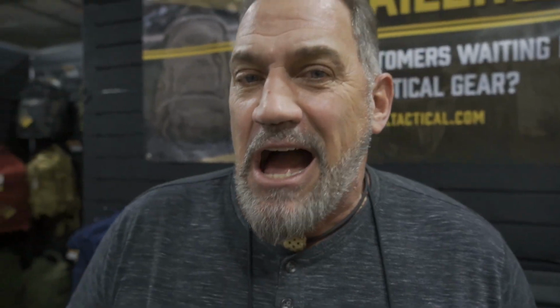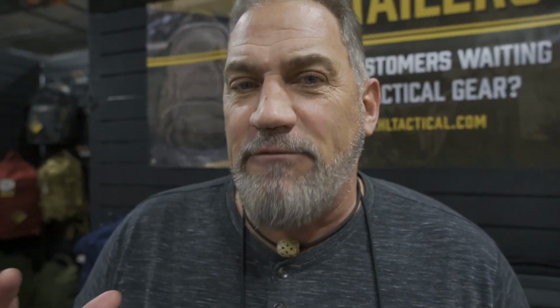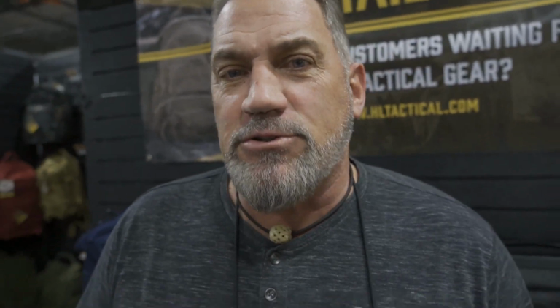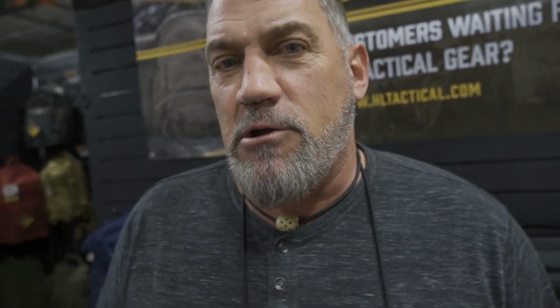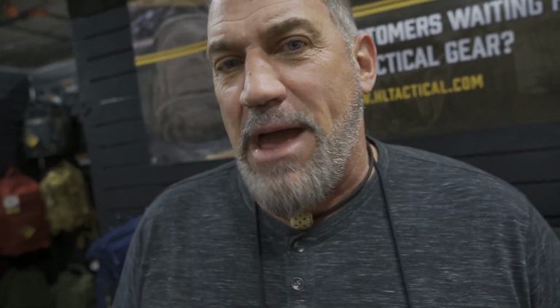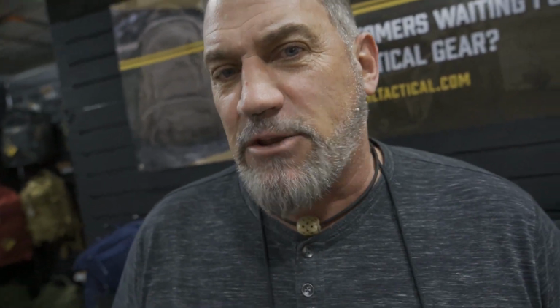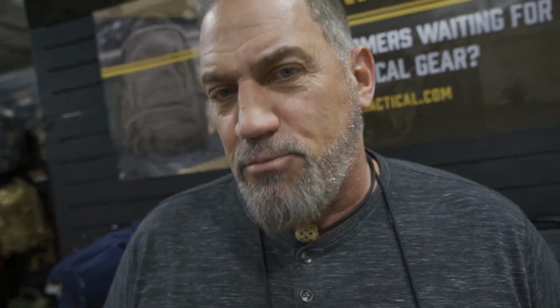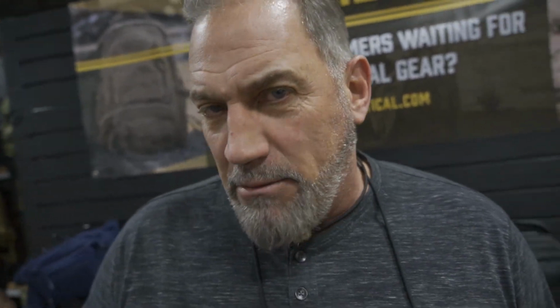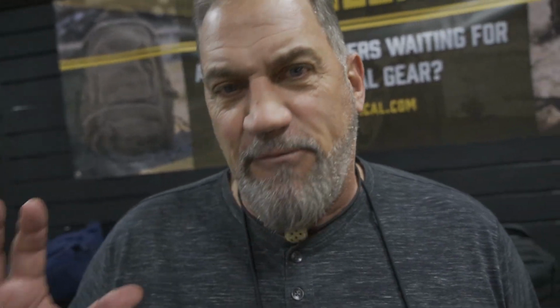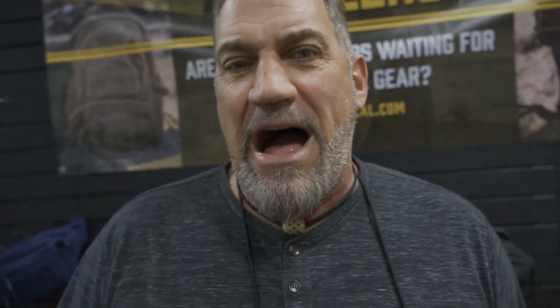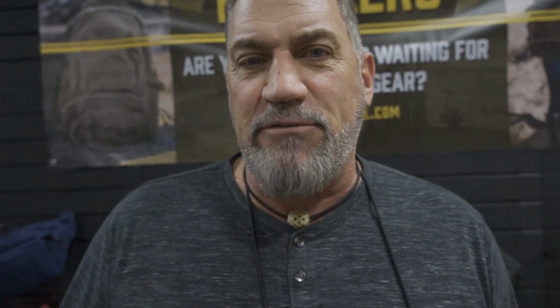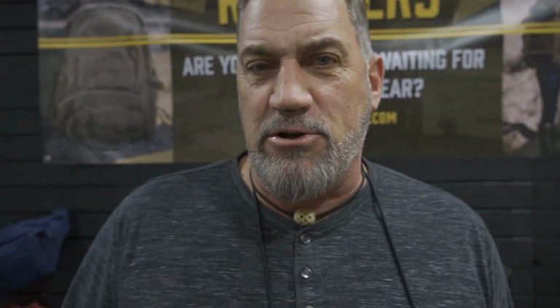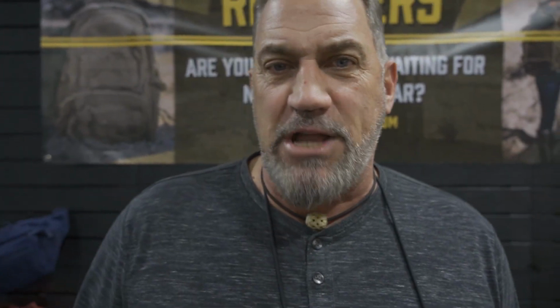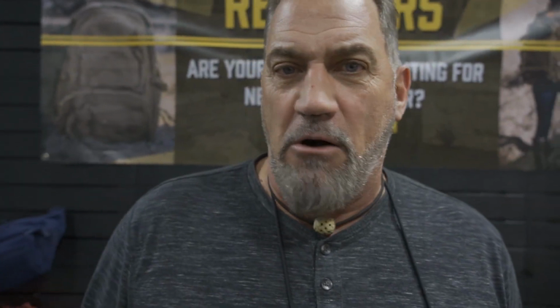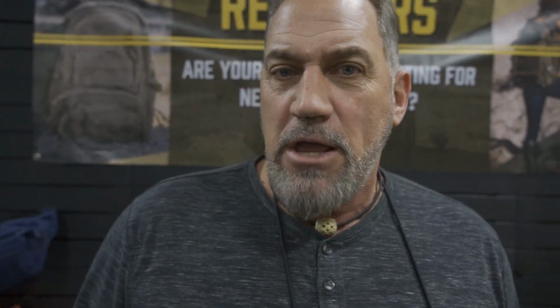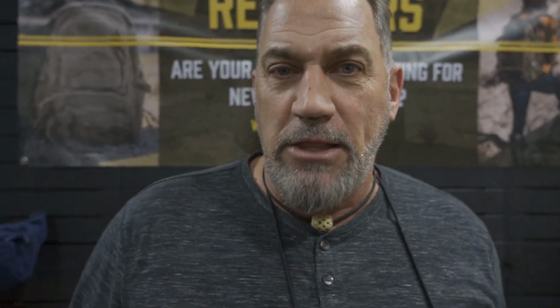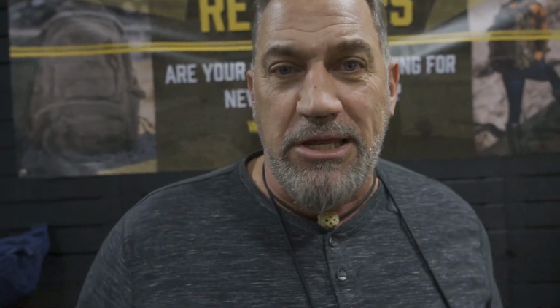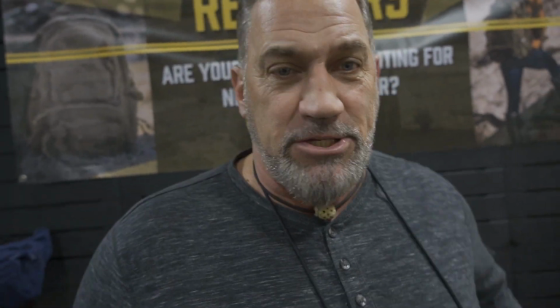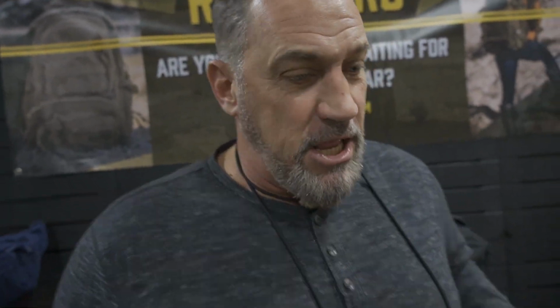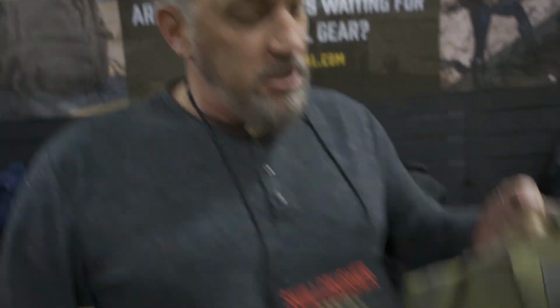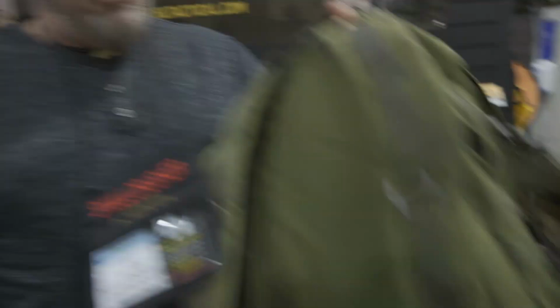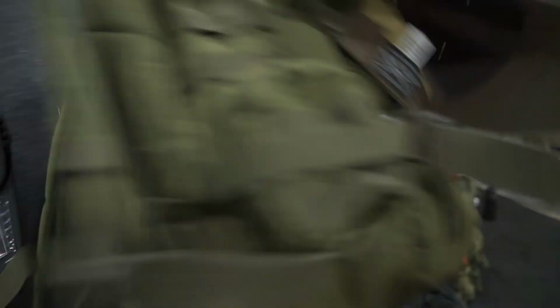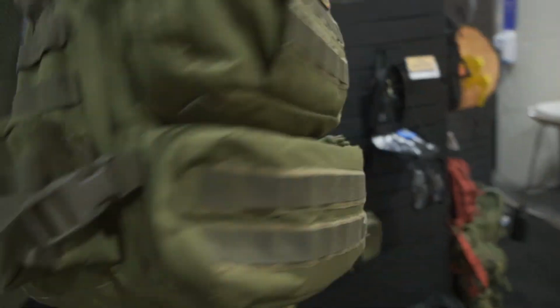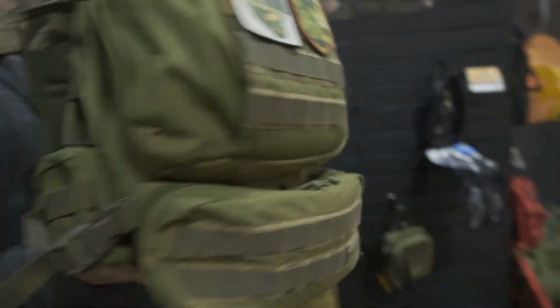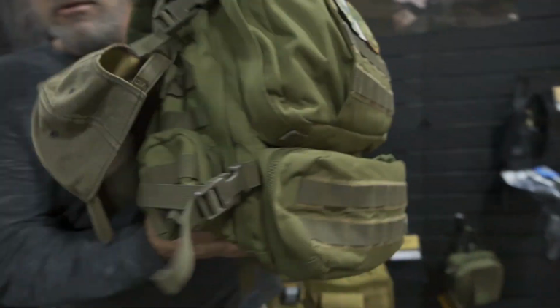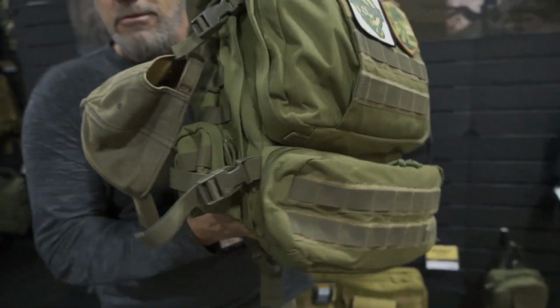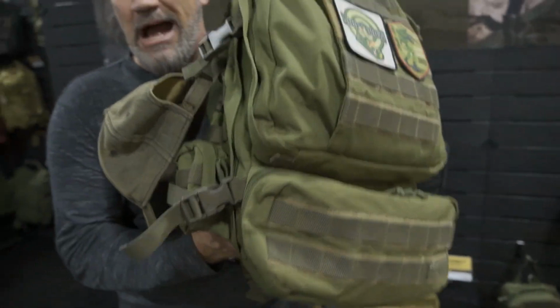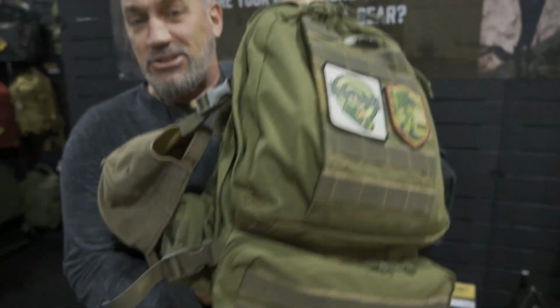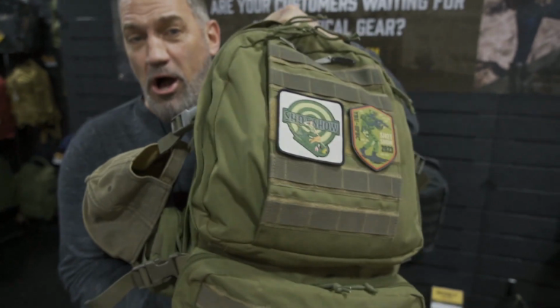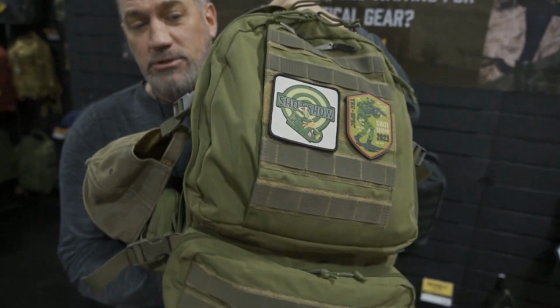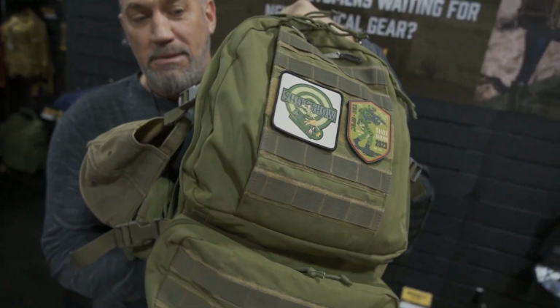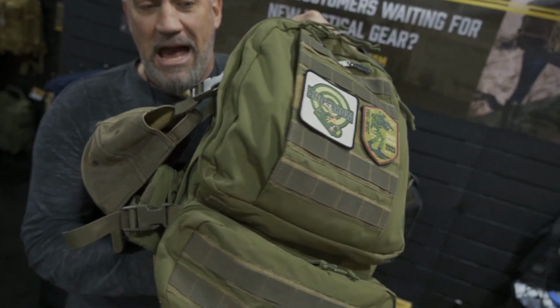I've used their bags for probably five years. And look at this thing — that's an awesome bag.